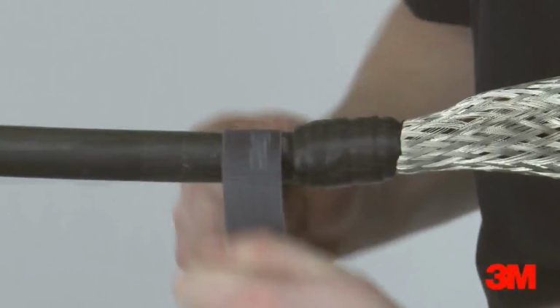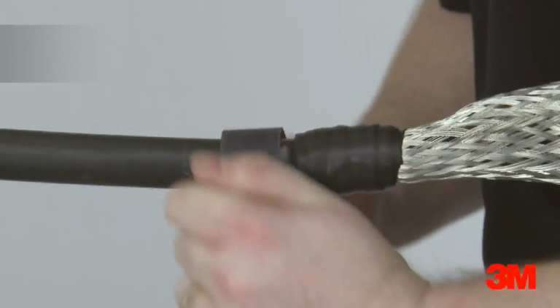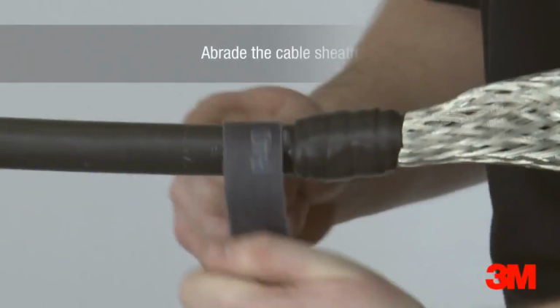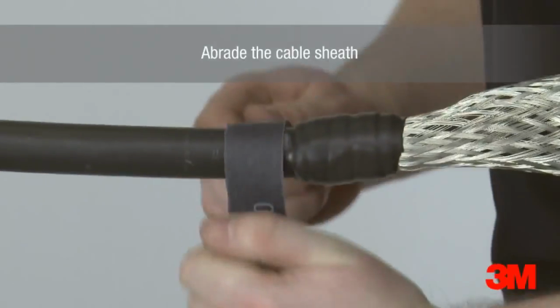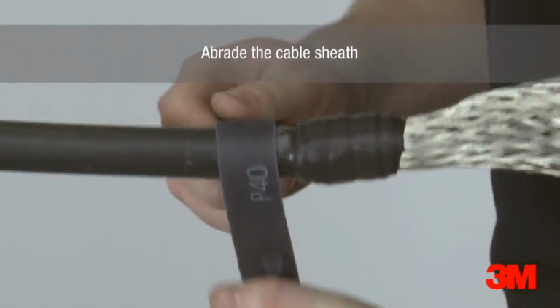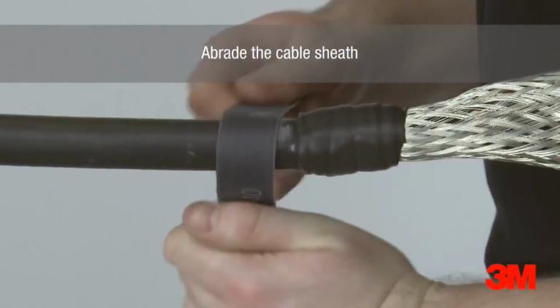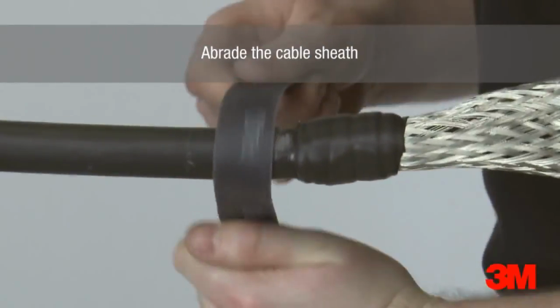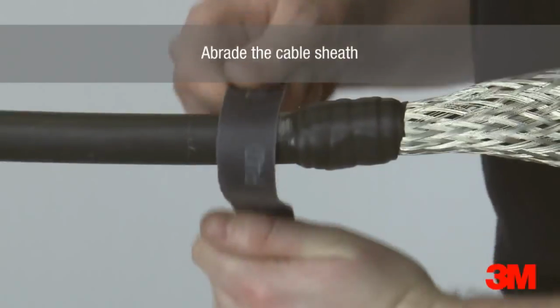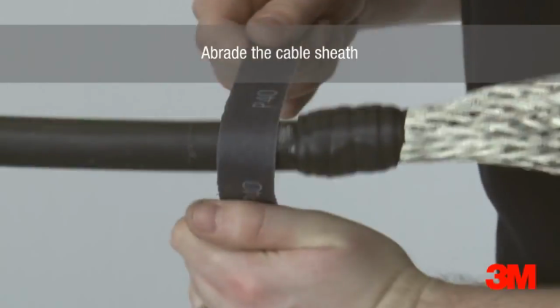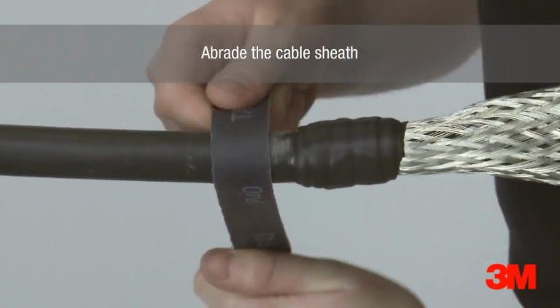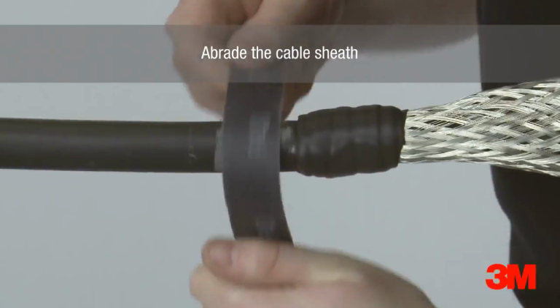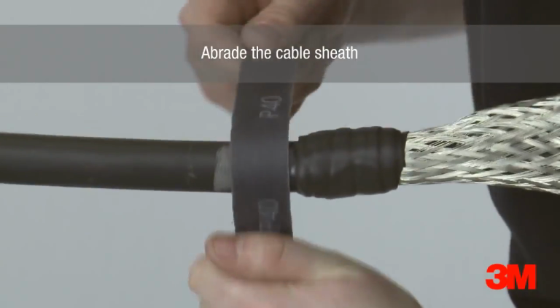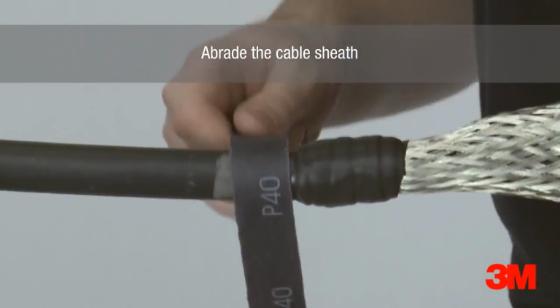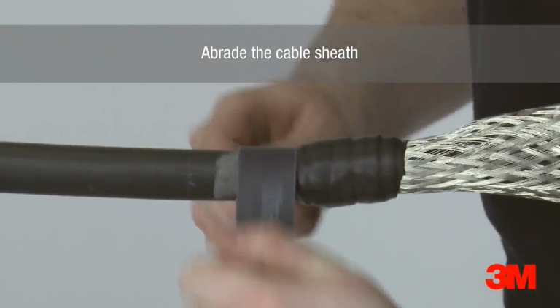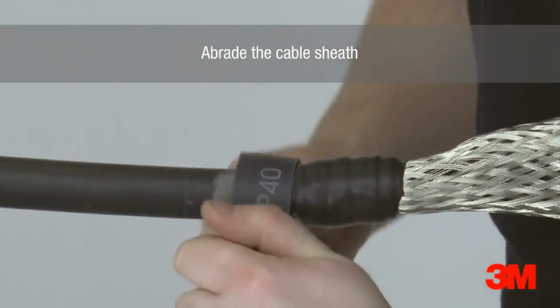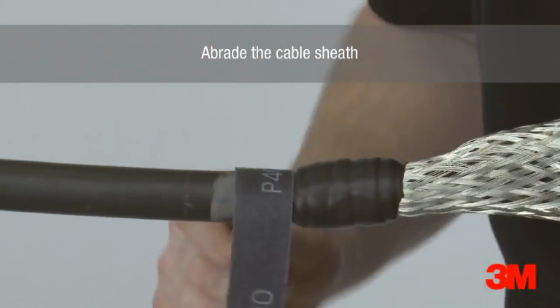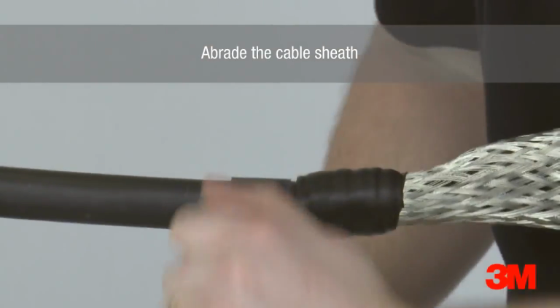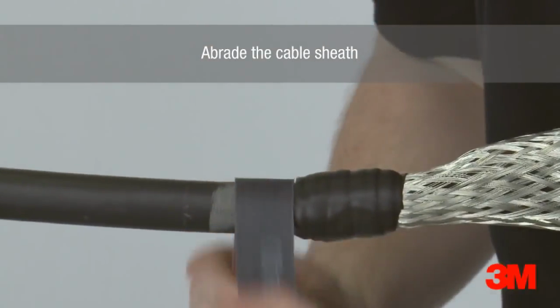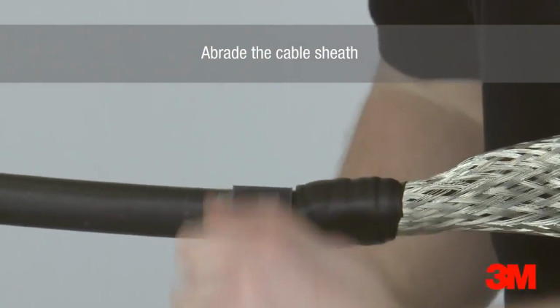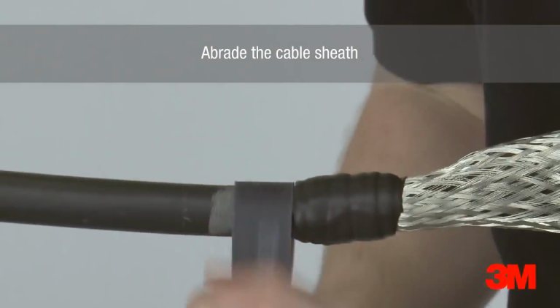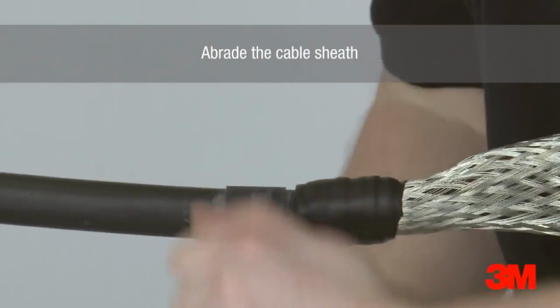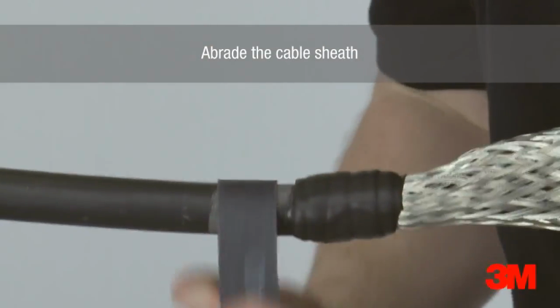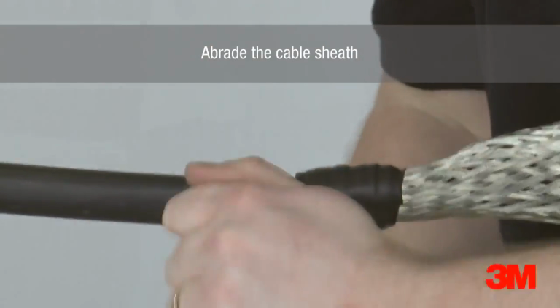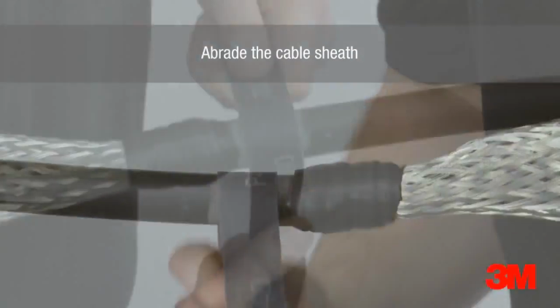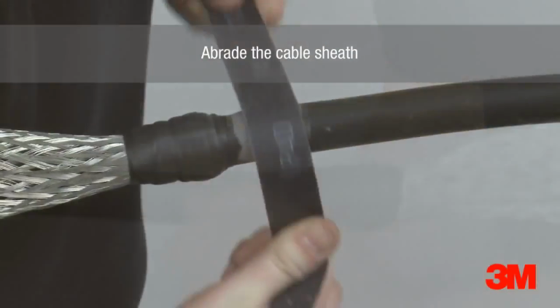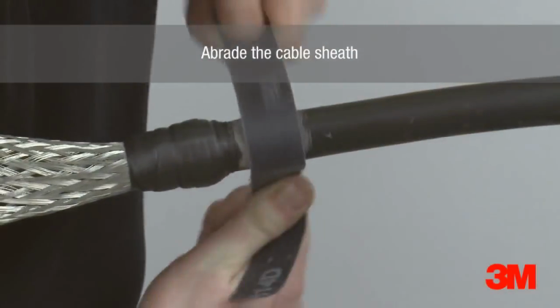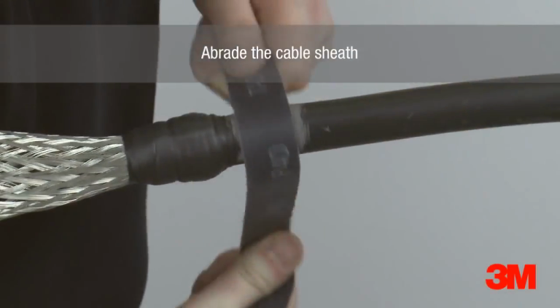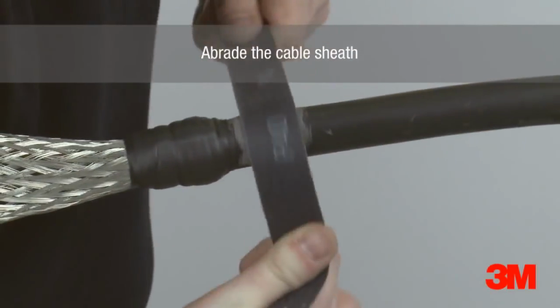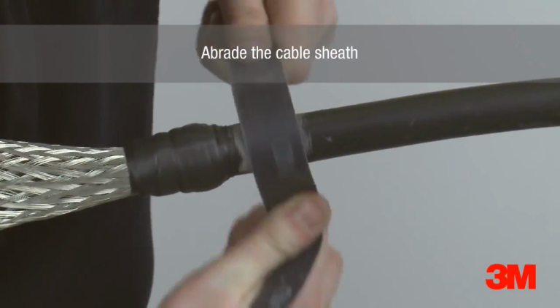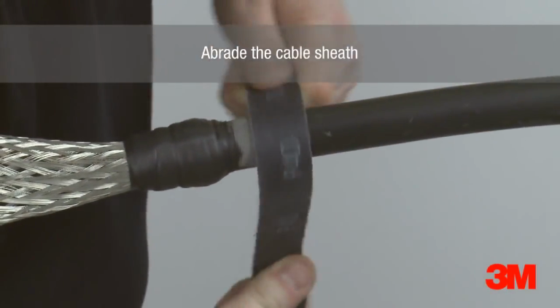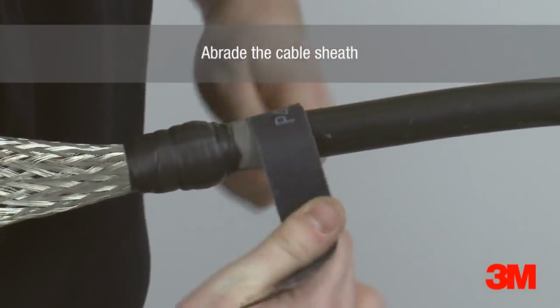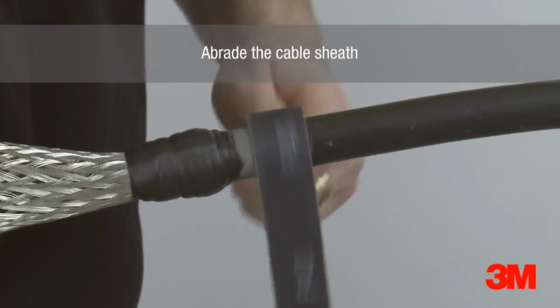The cable sheath is then abraded to remove any contaminants to ensure resin bonds to the cable jacket.